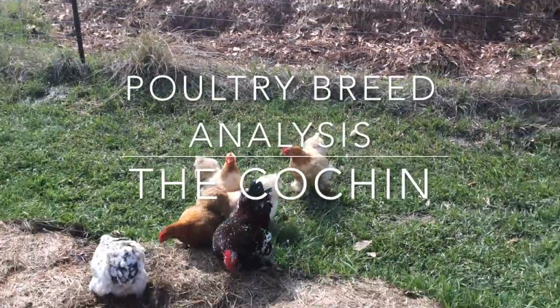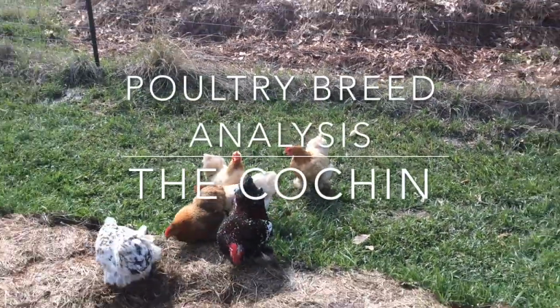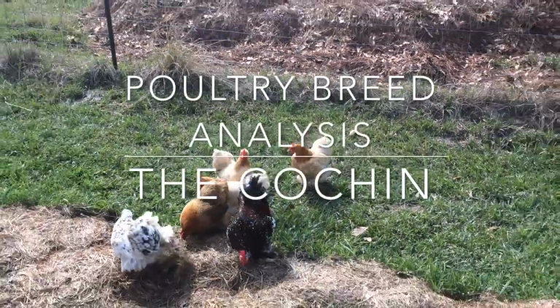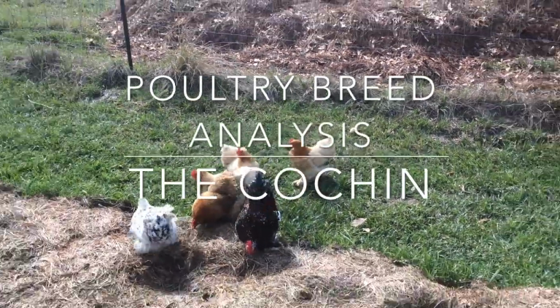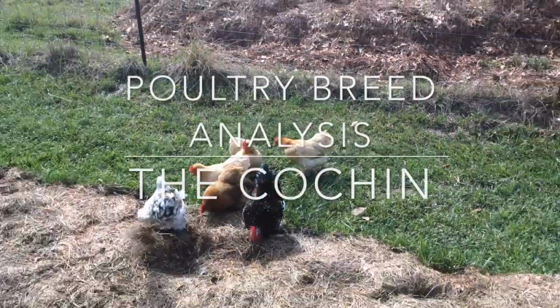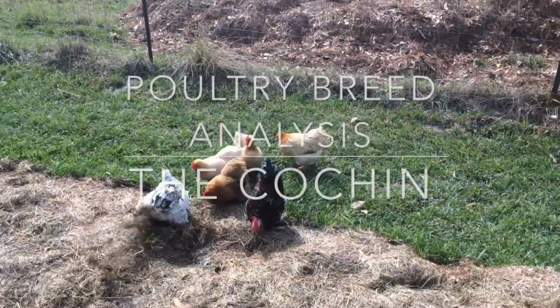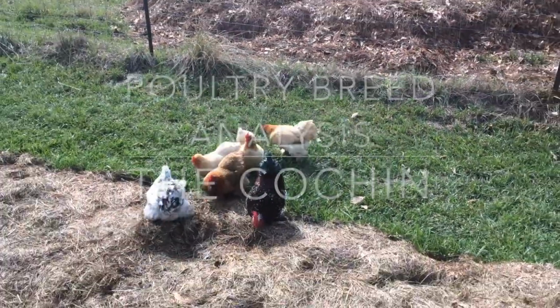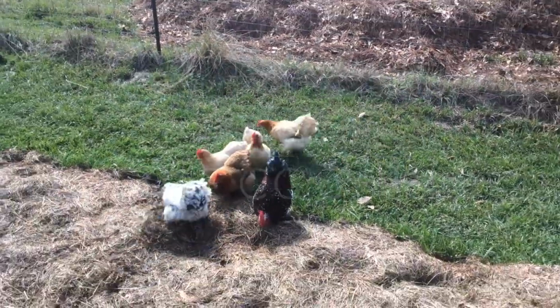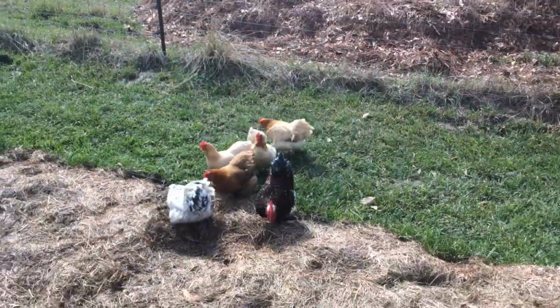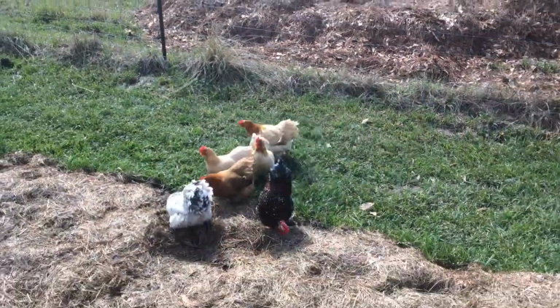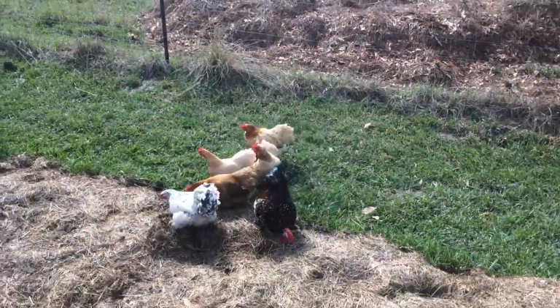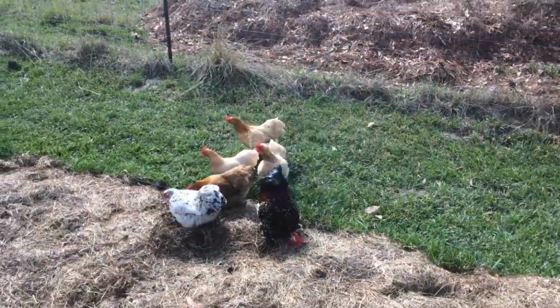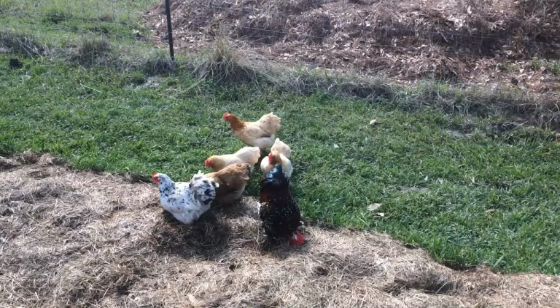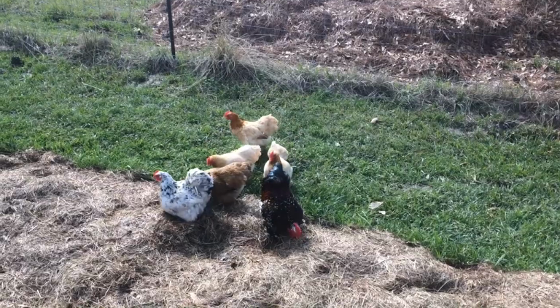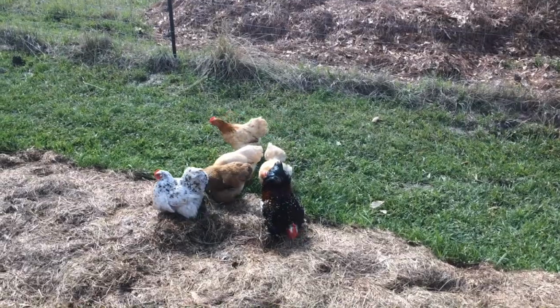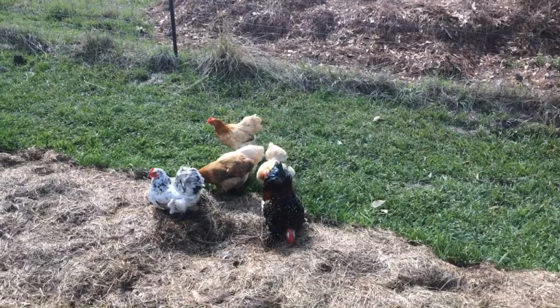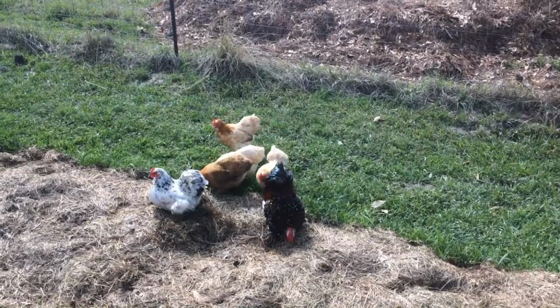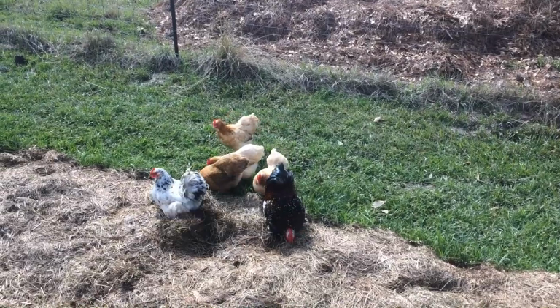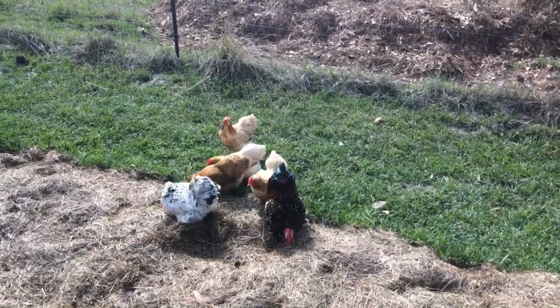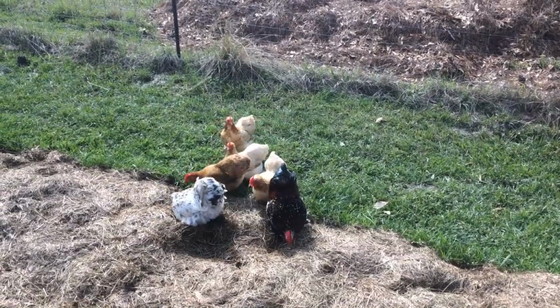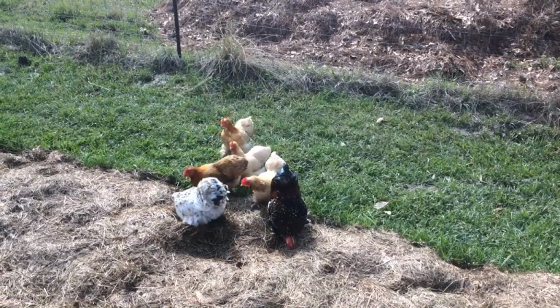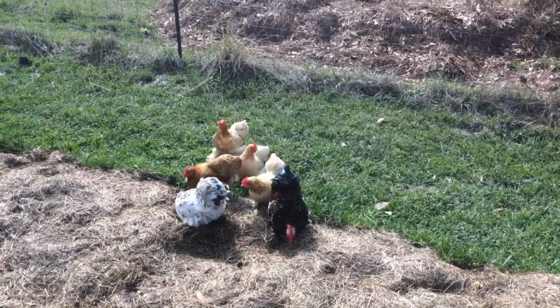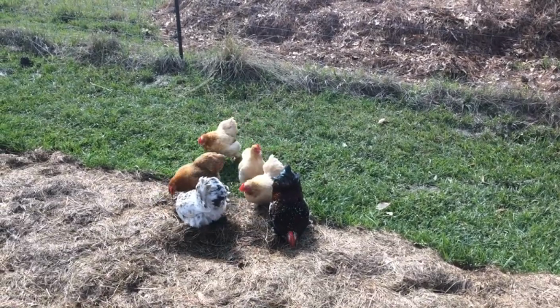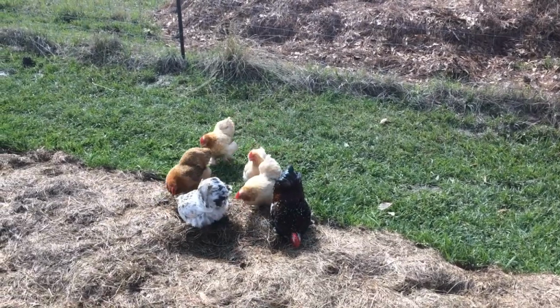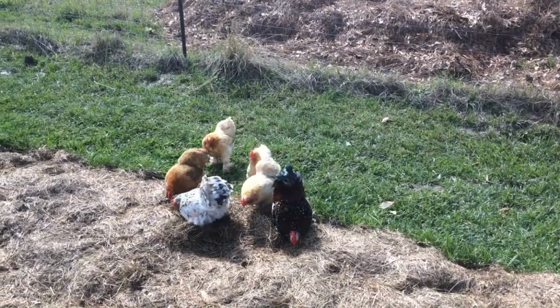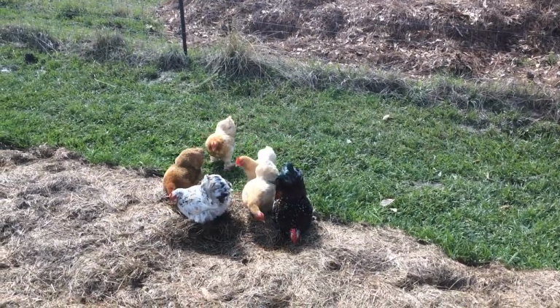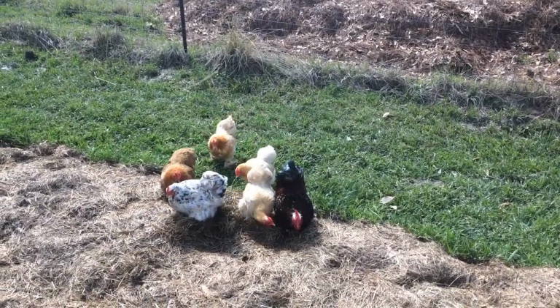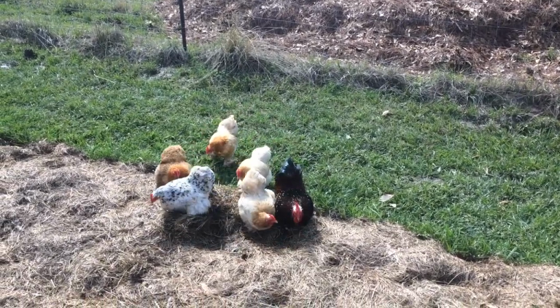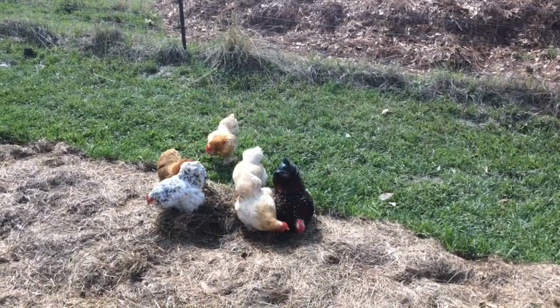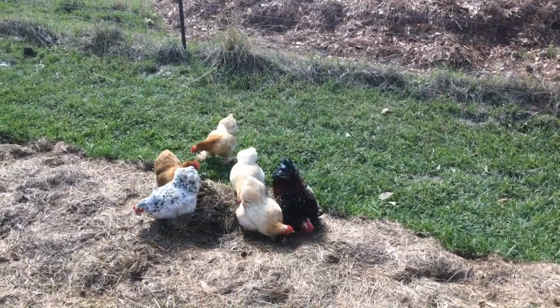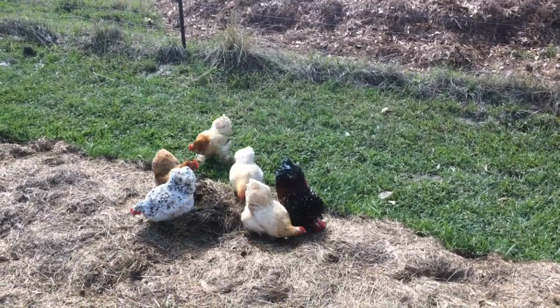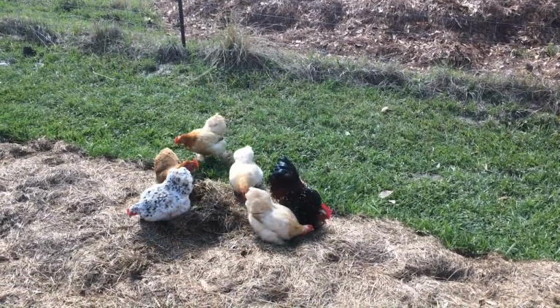Hello, I'm your host the Chicken Man with GKG Poultry. I'm here with a poultry breed analysis starring the Cochin.